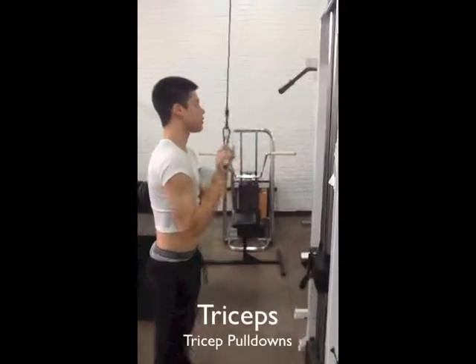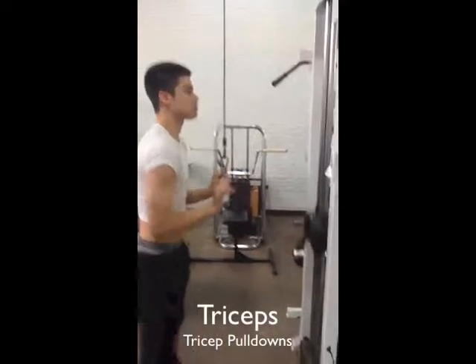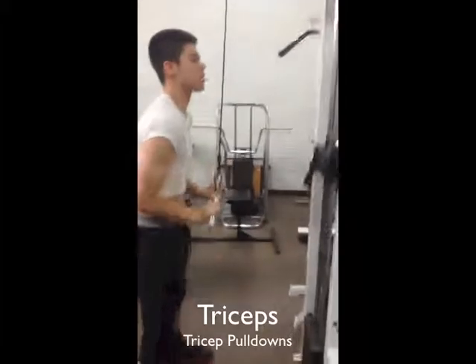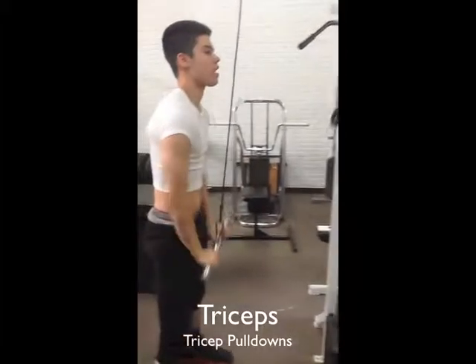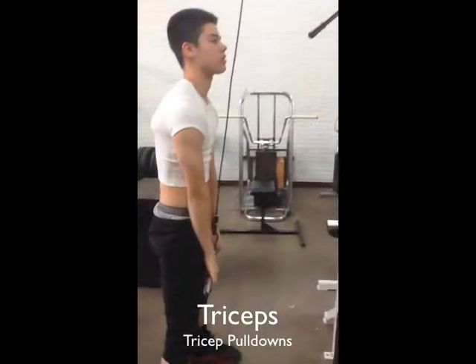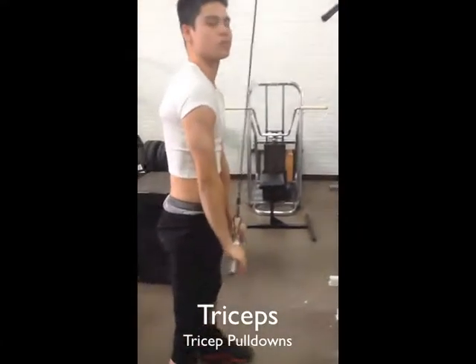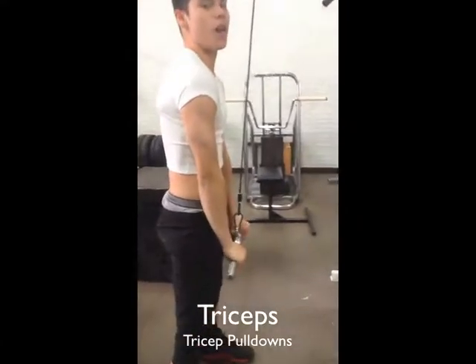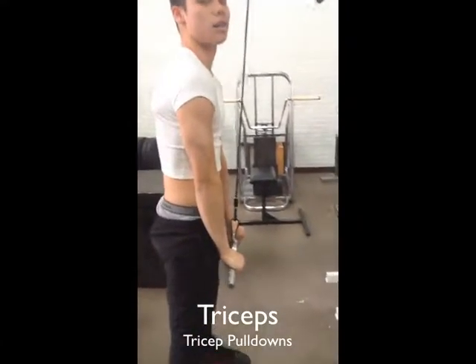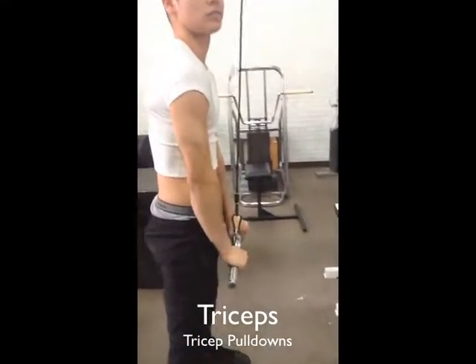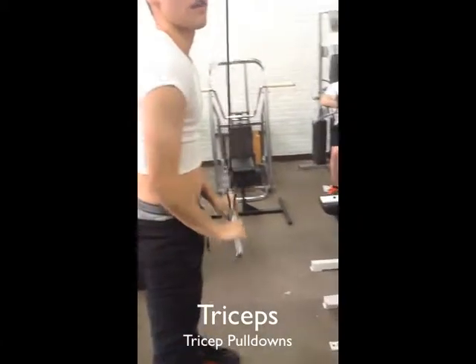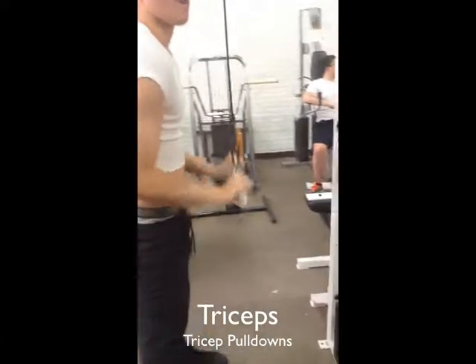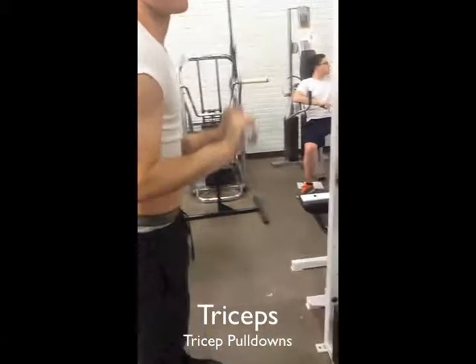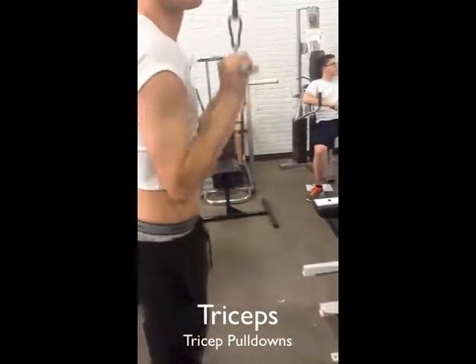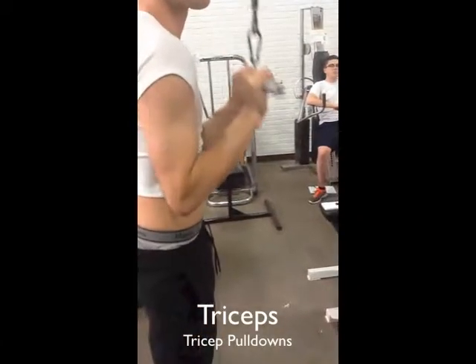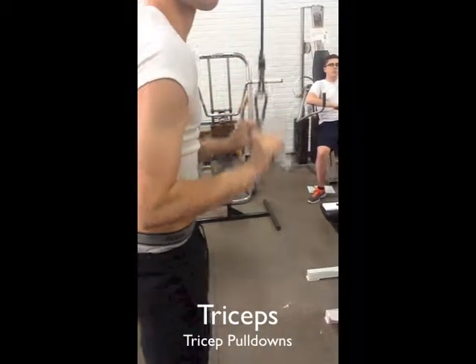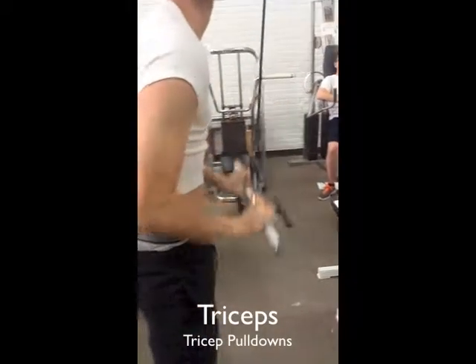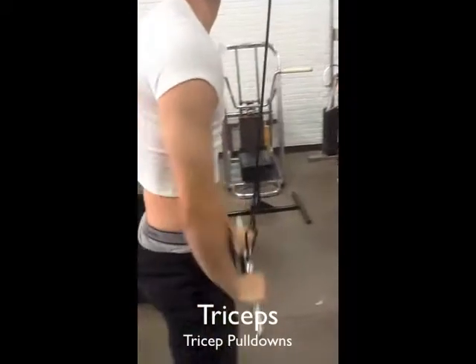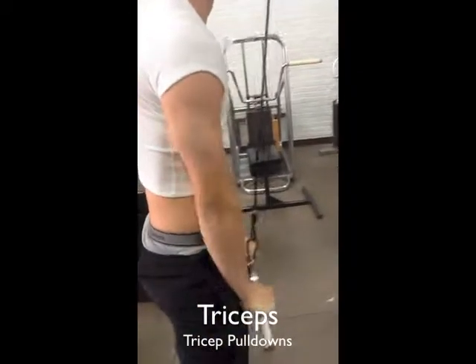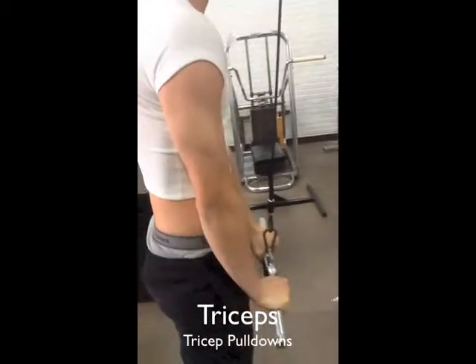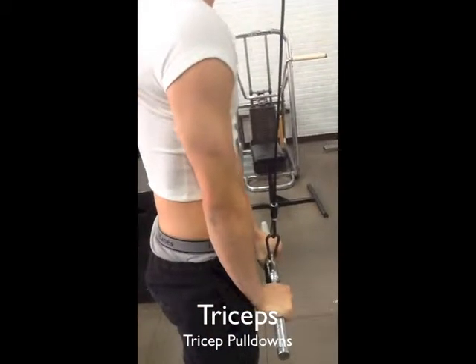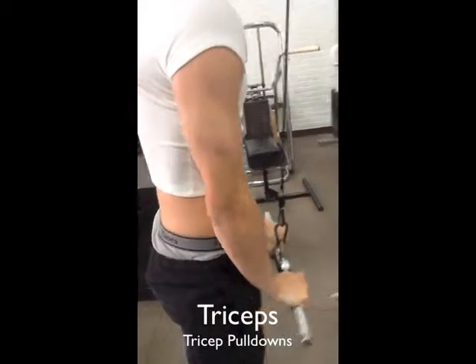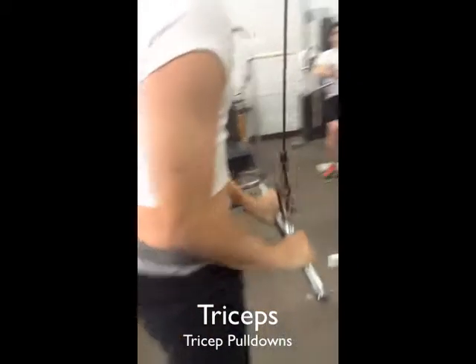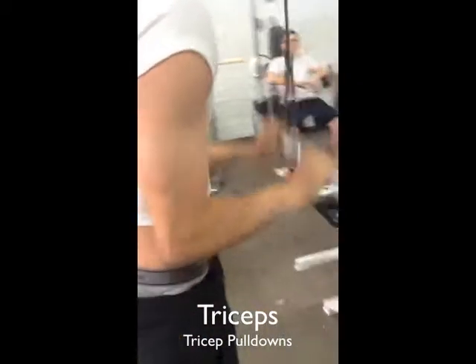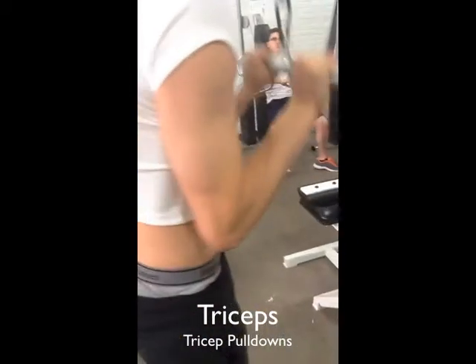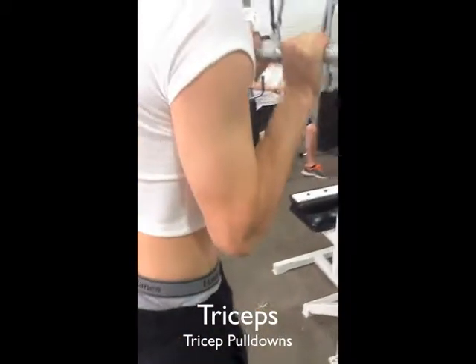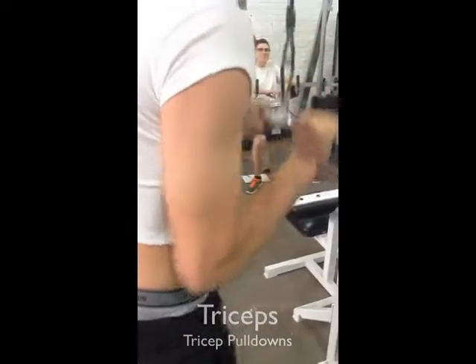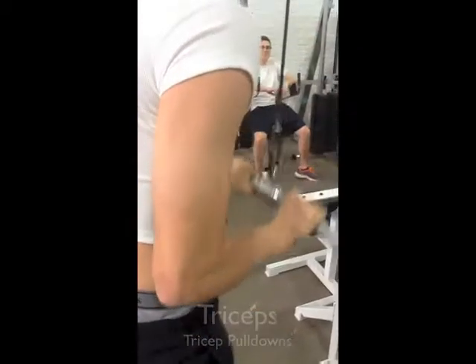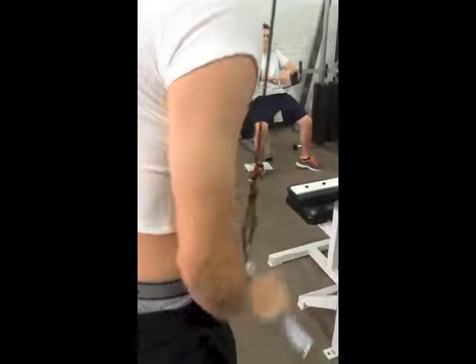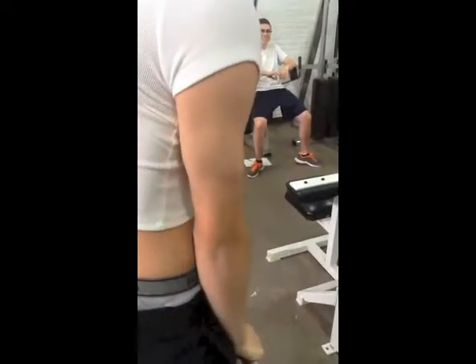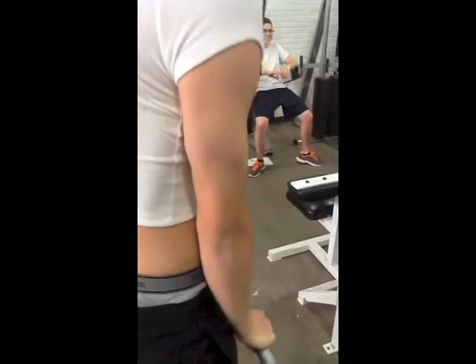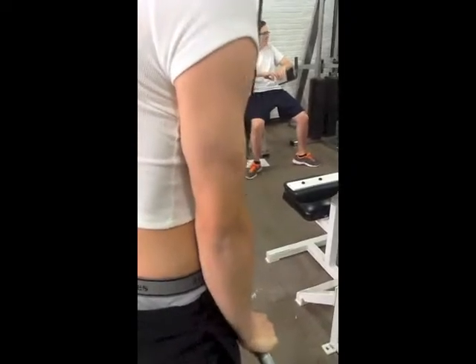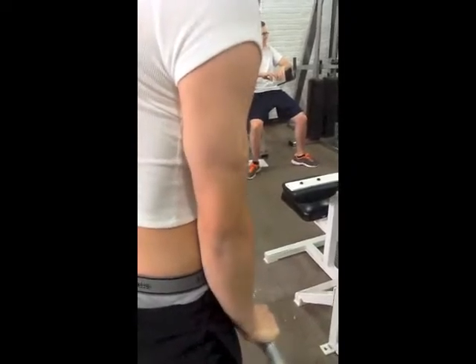The tricep pulldown is a machine for the triceps brachii. The origin is the scapula and humerus and inserts on the ulna.